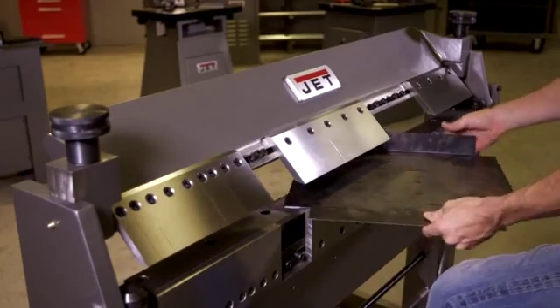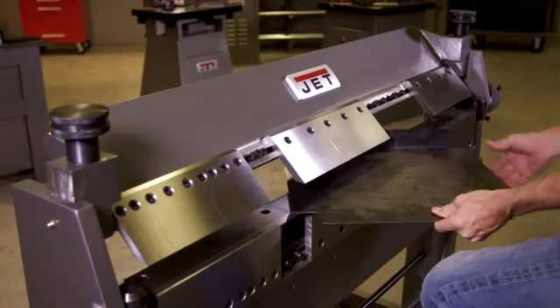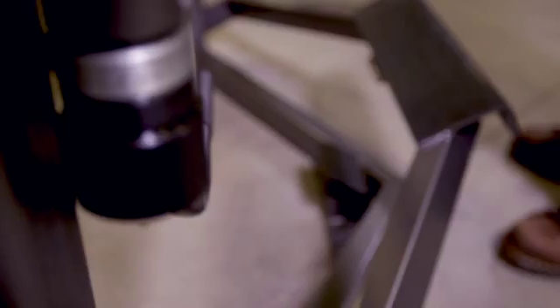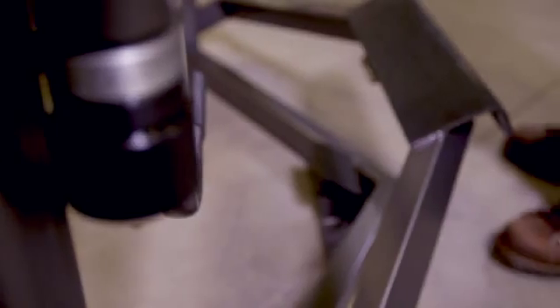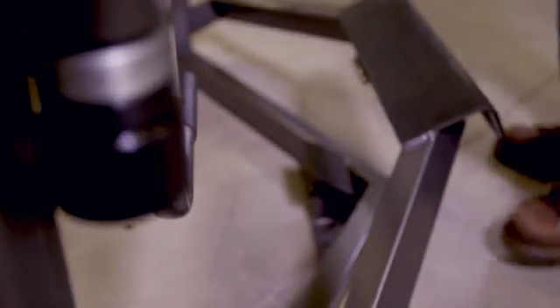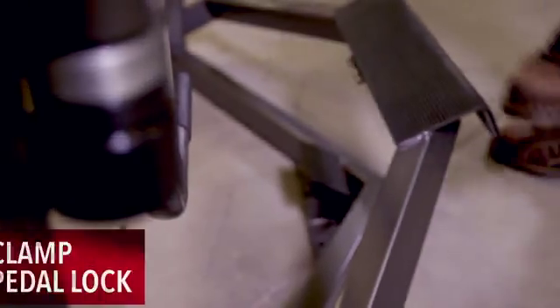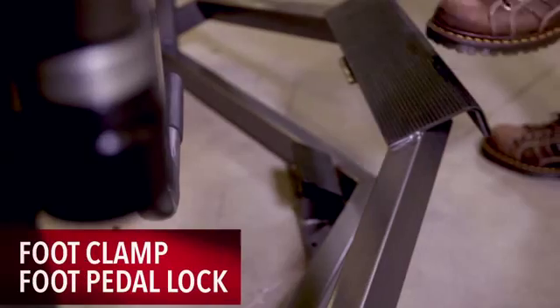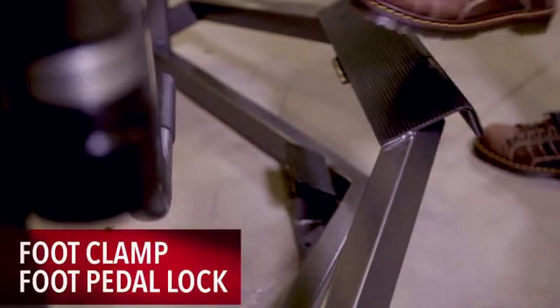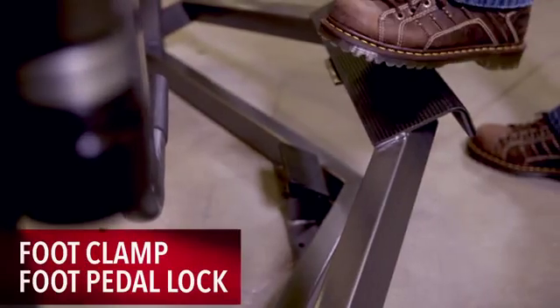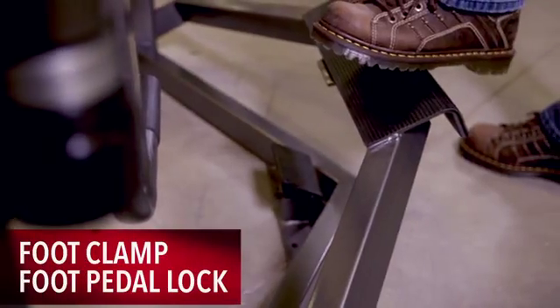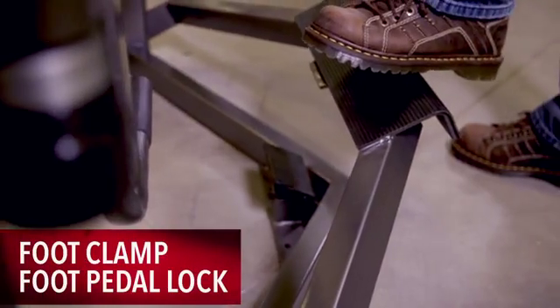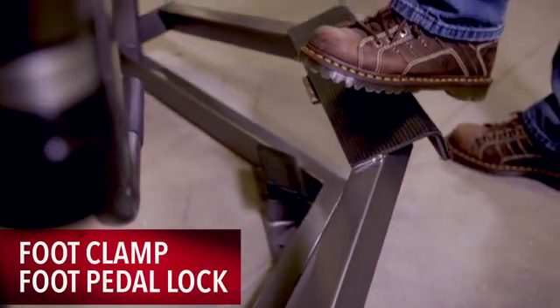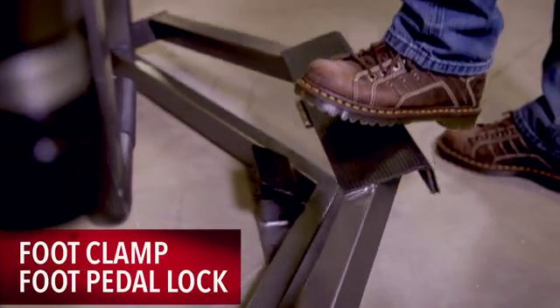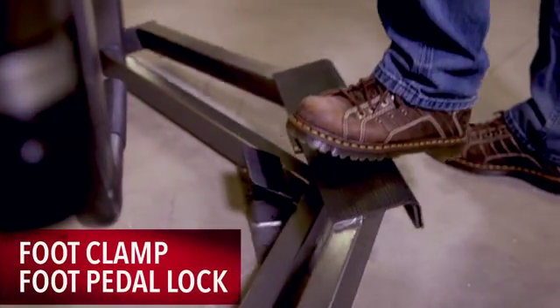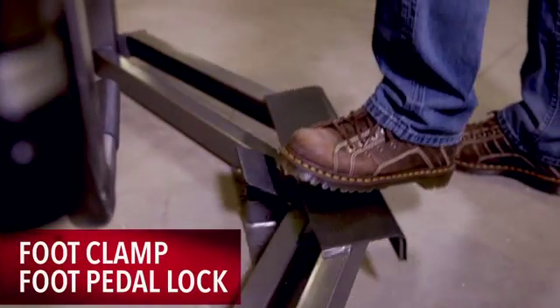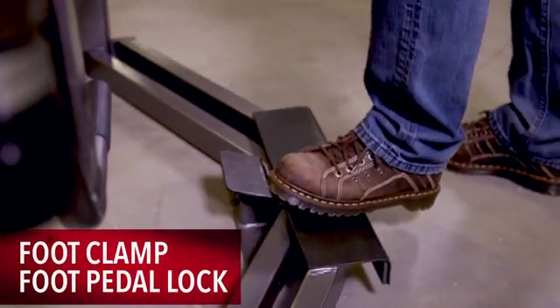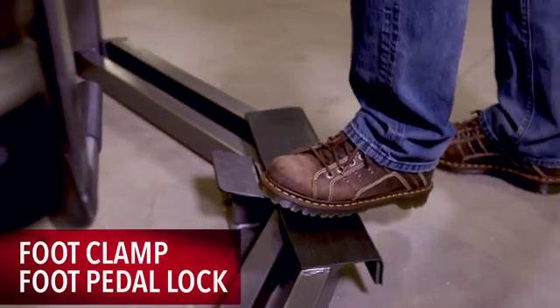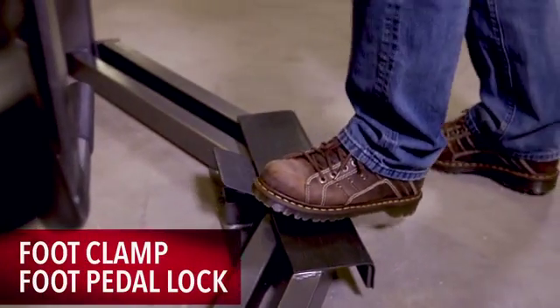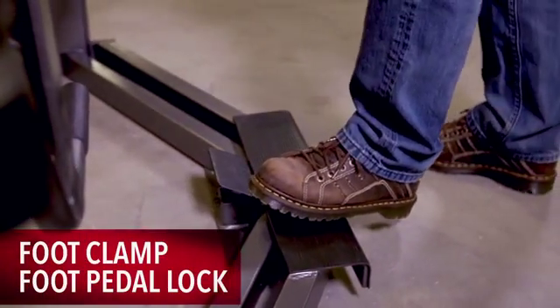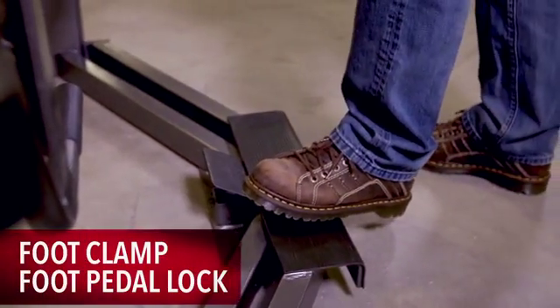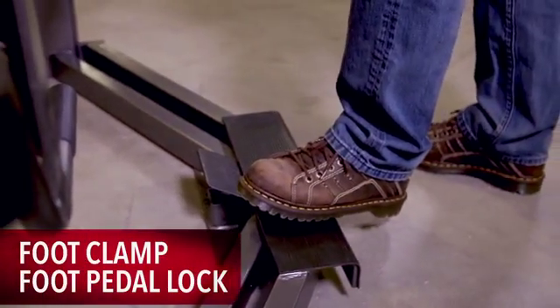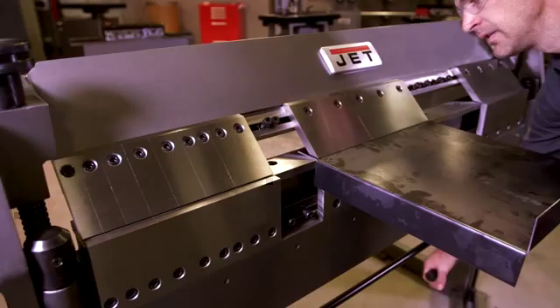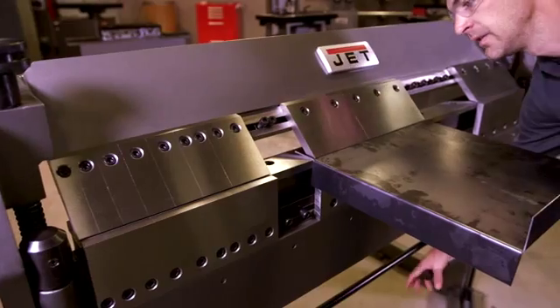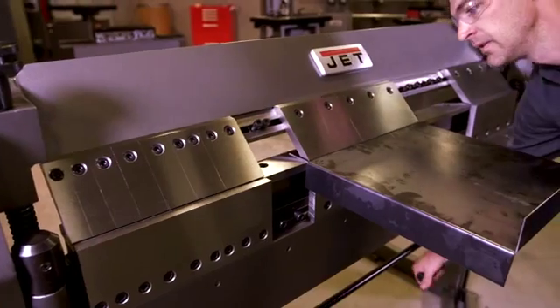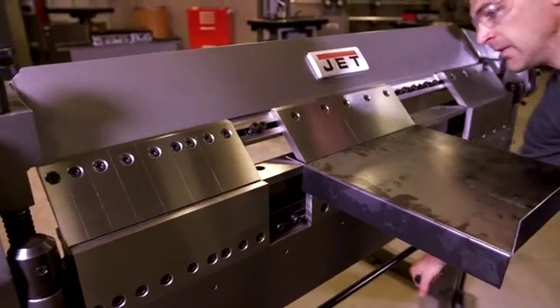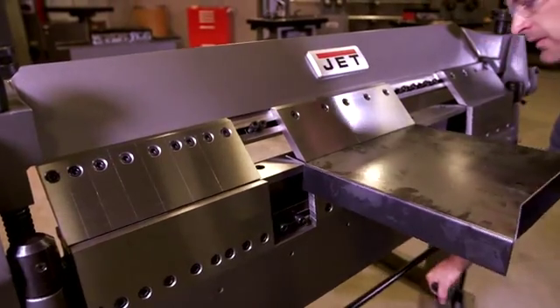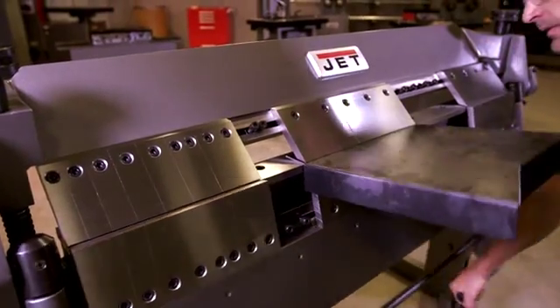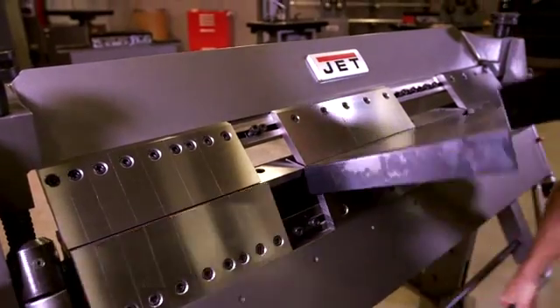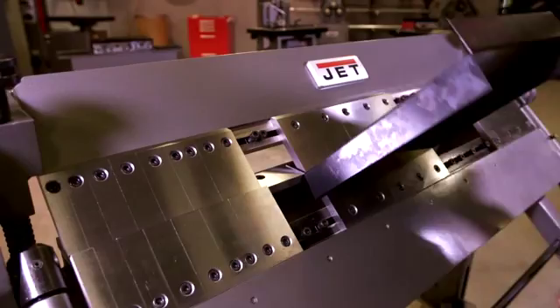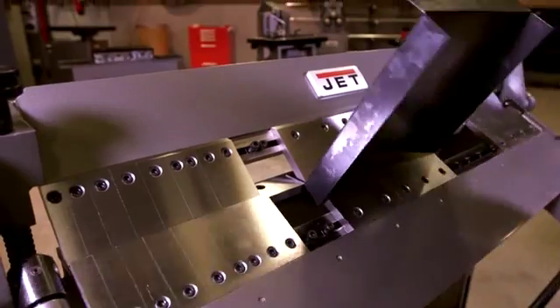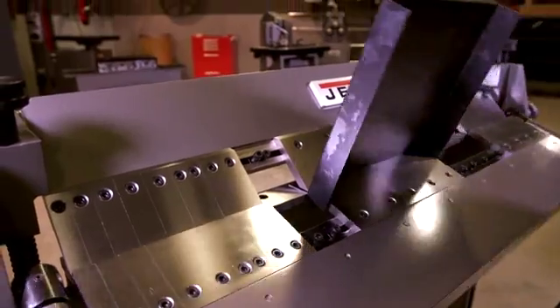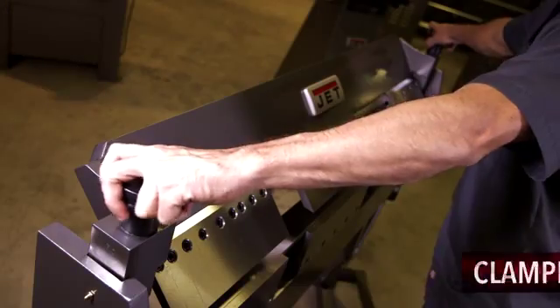To save time and energy, the non-skid locking foot pedal frees your hands for a safer and more convenient work experience.